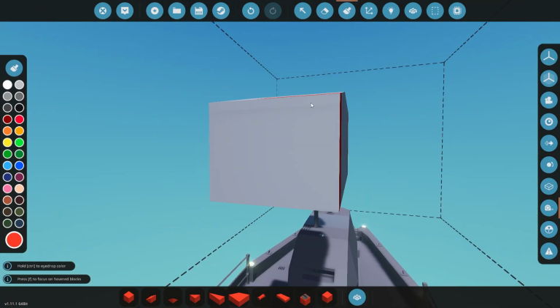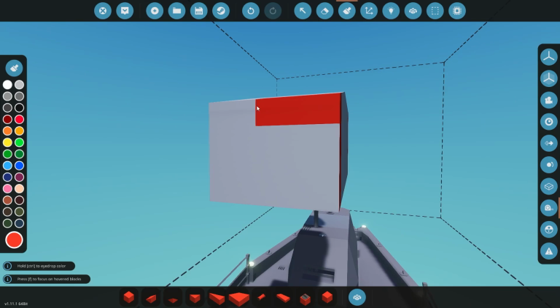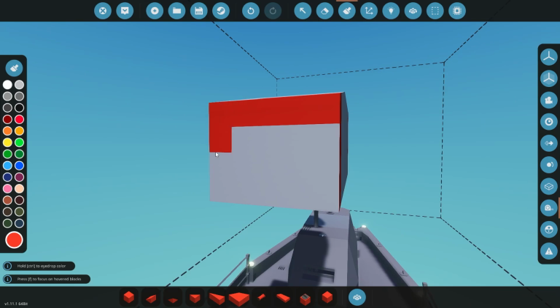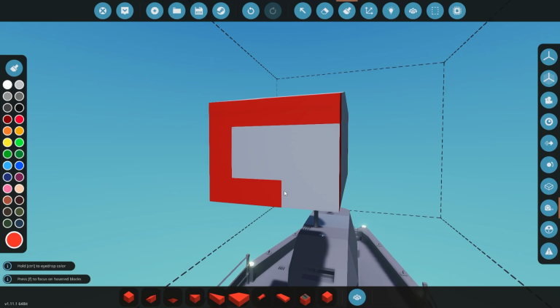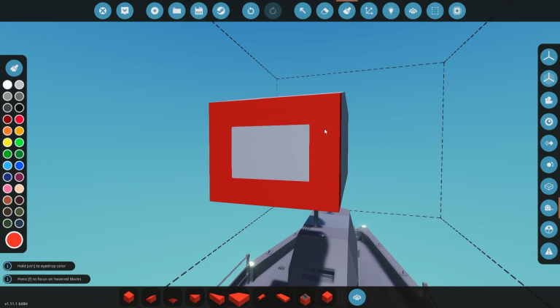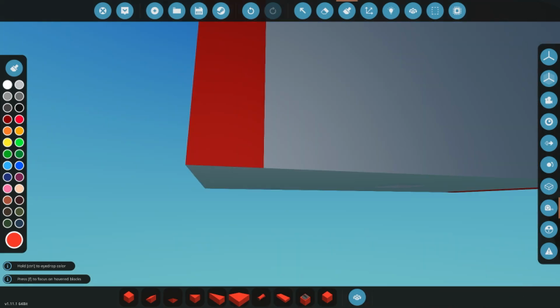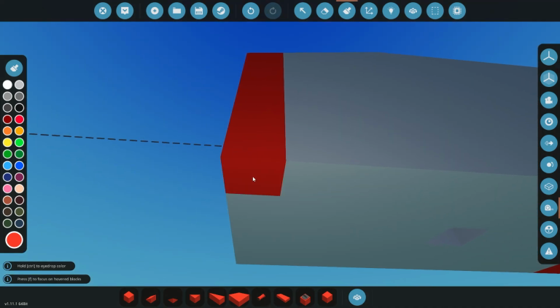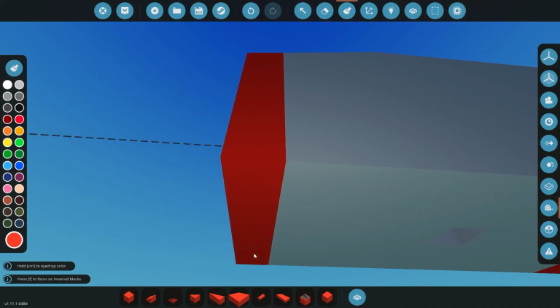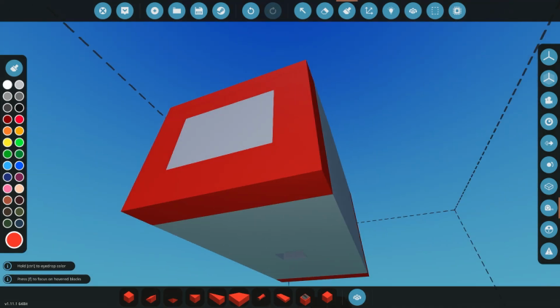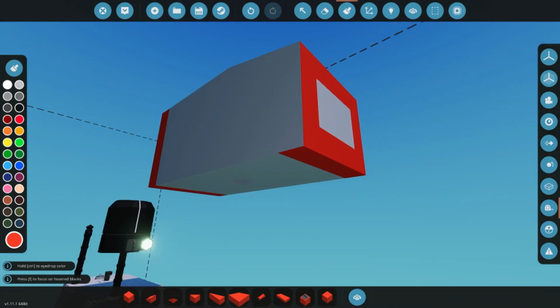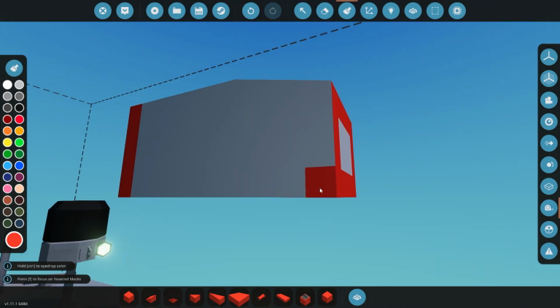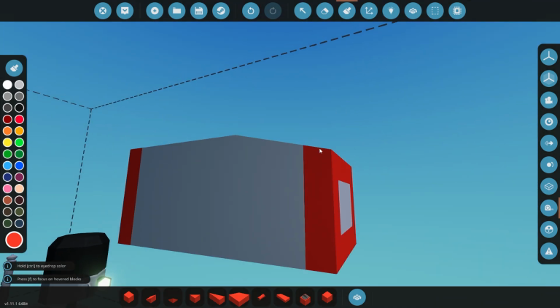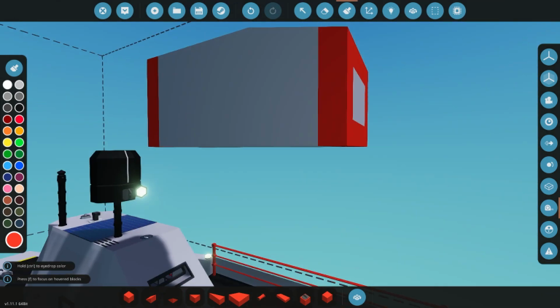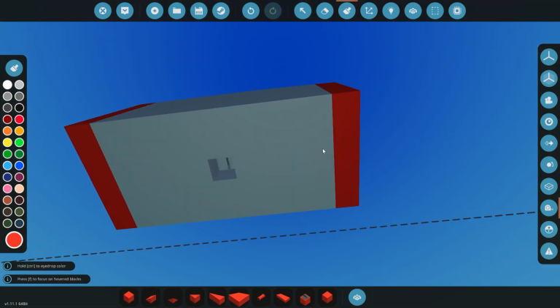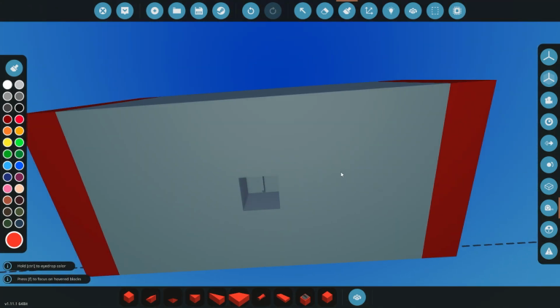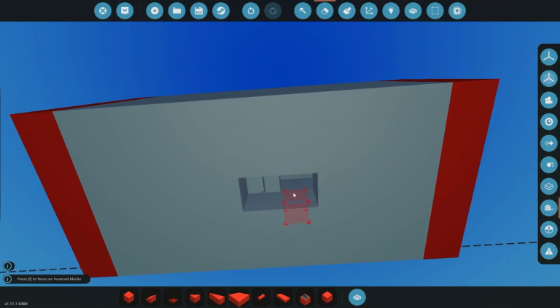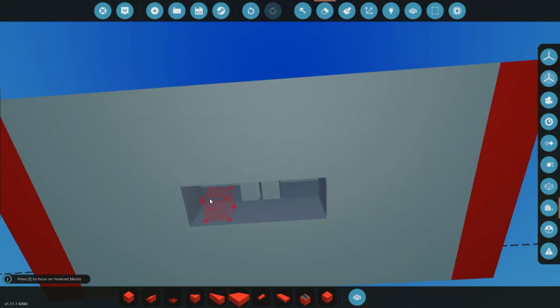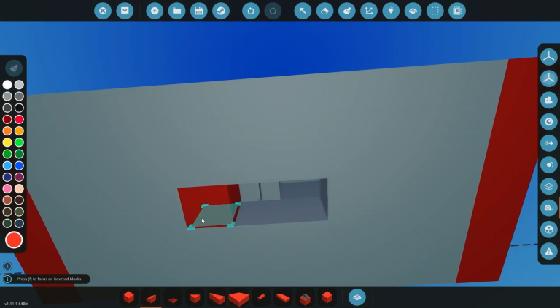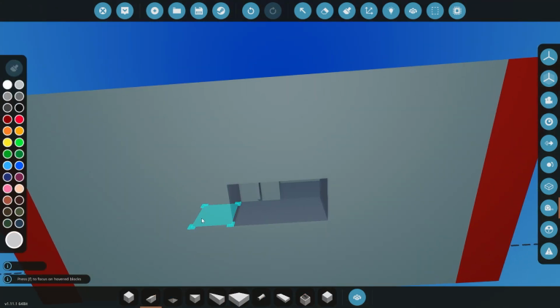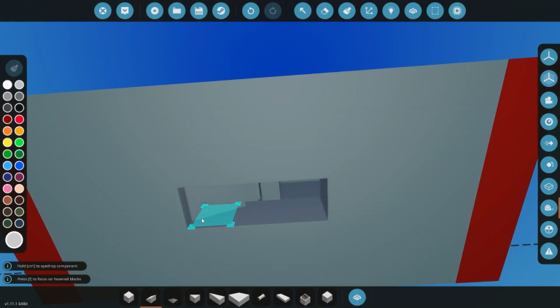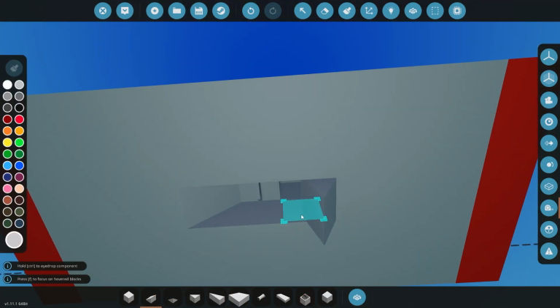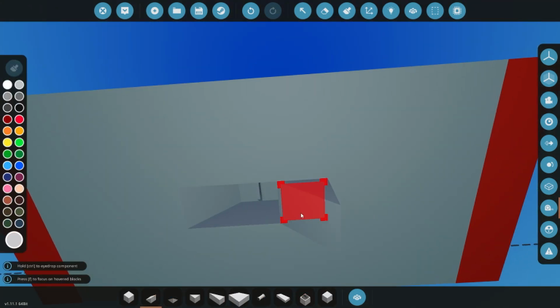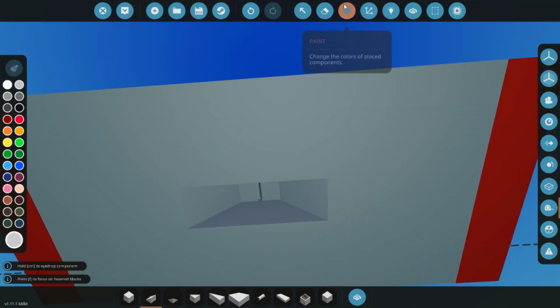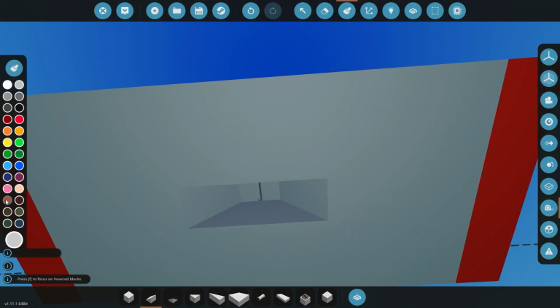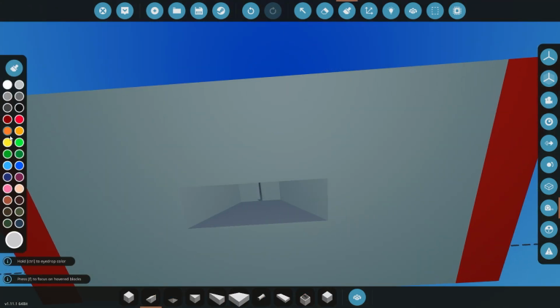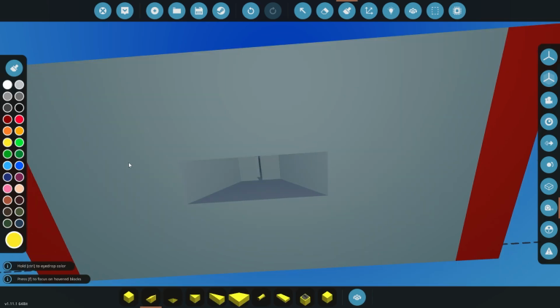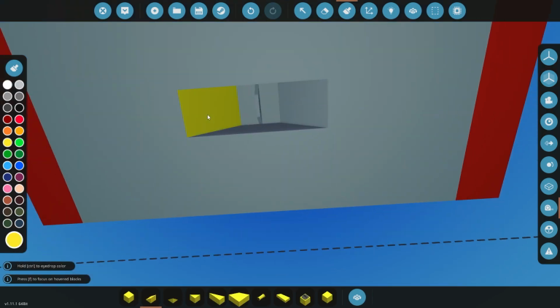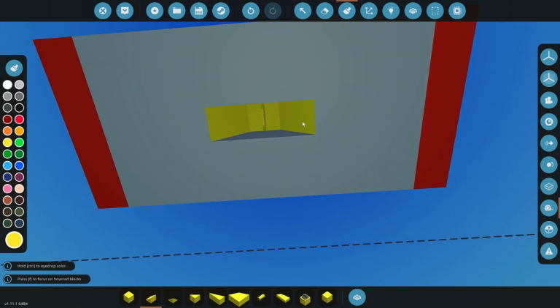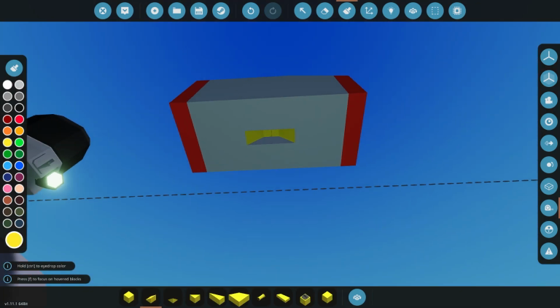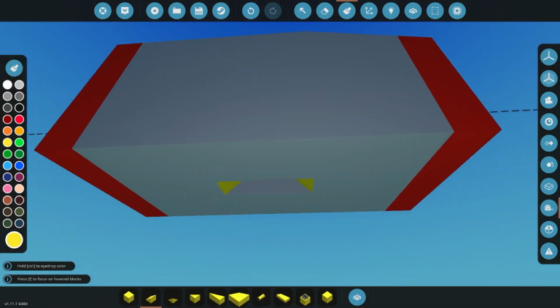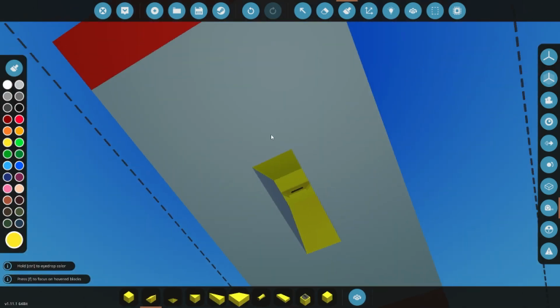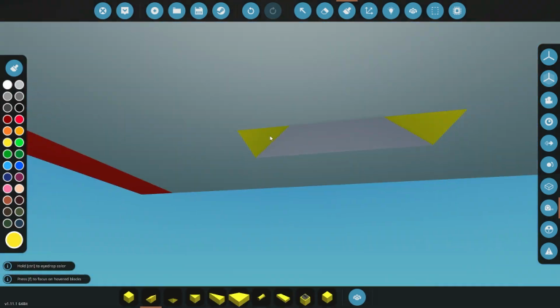But yeah, we're going to get right into the build here and I will cut back in when we are a little bit more completed with what we're going to work on today.